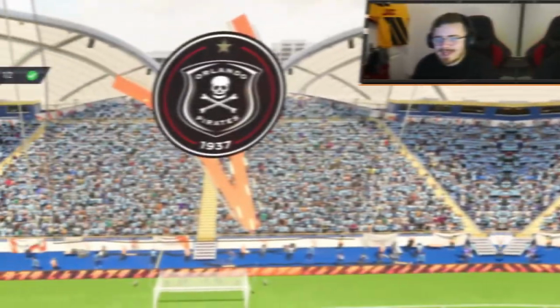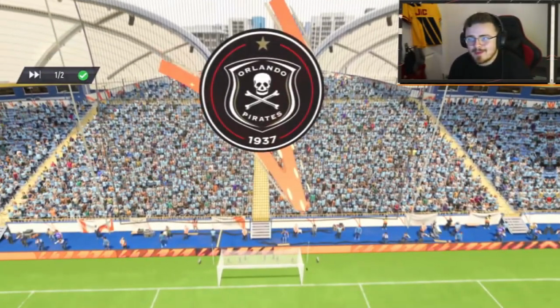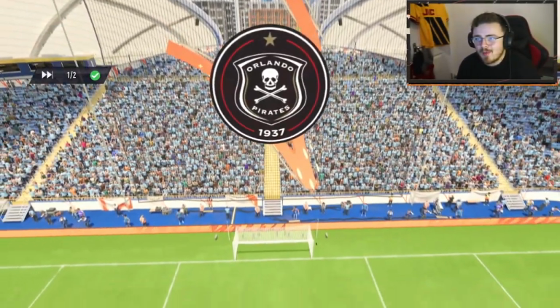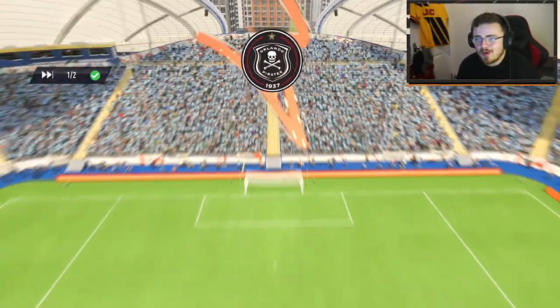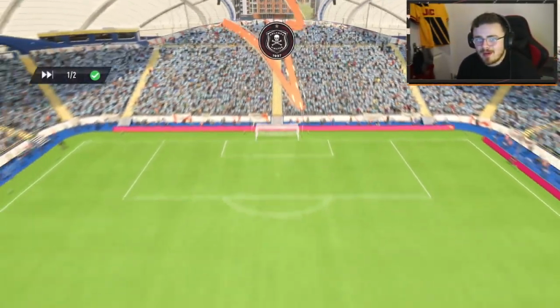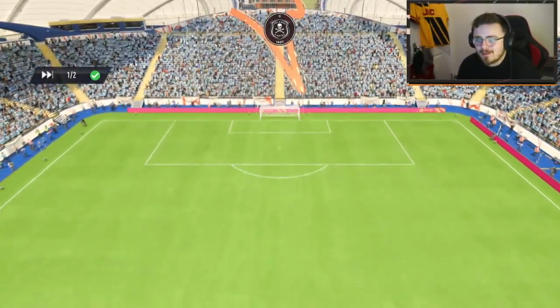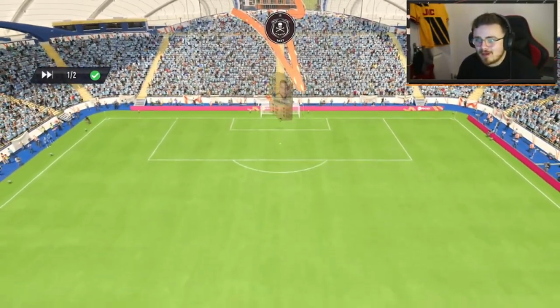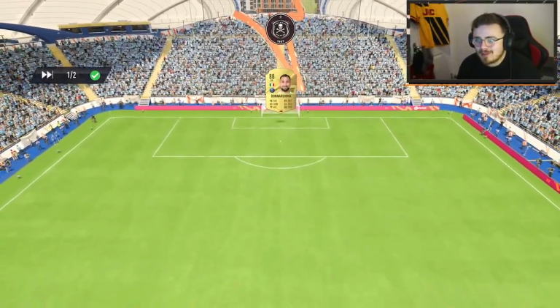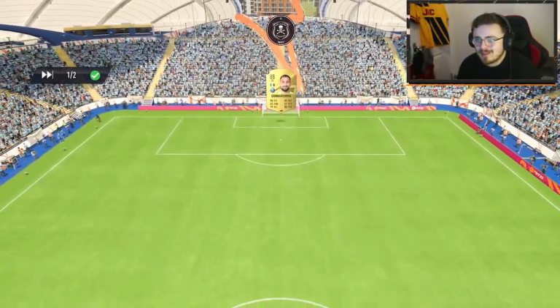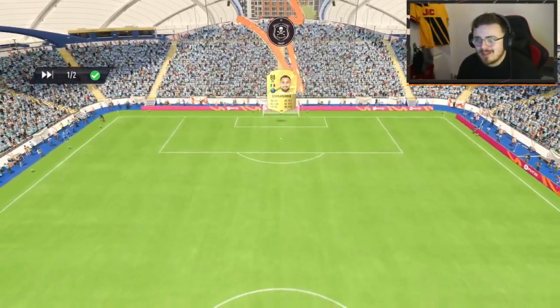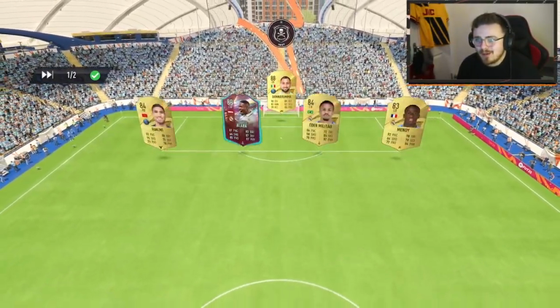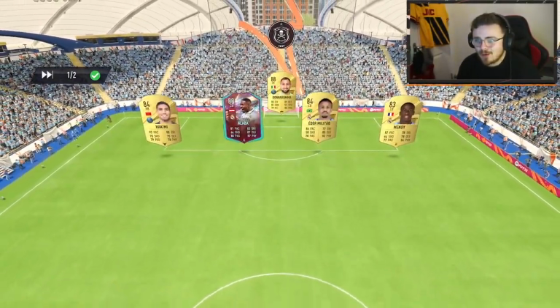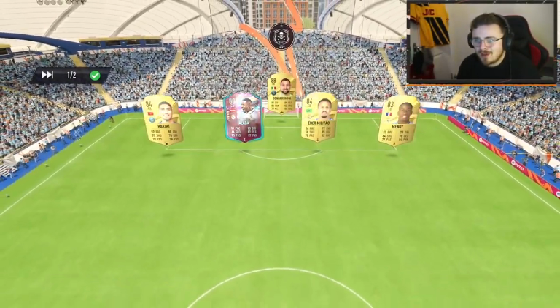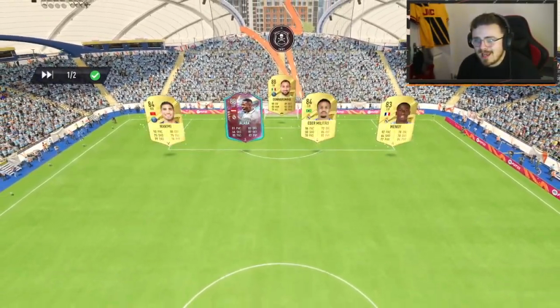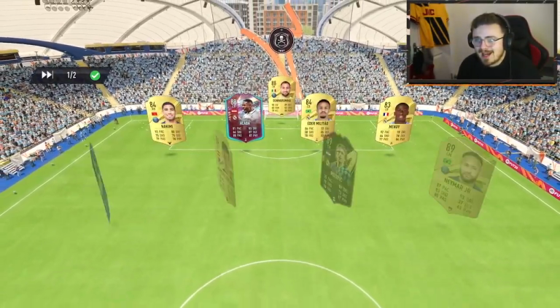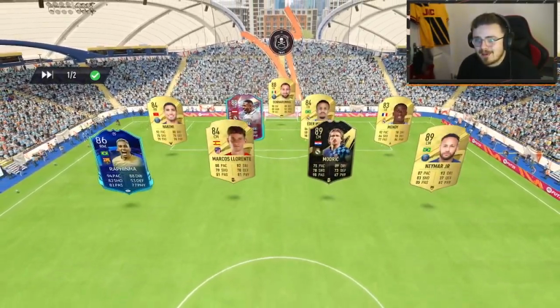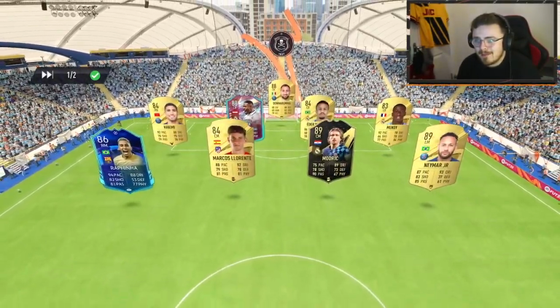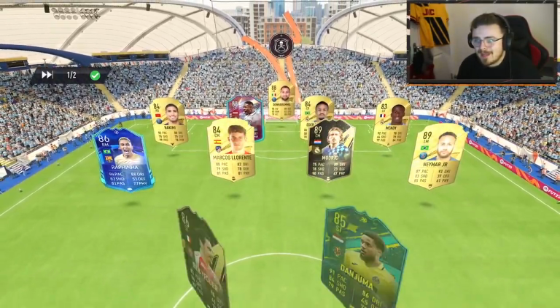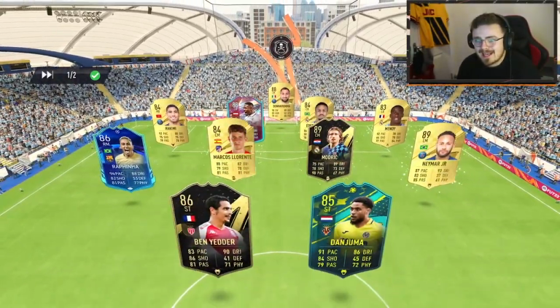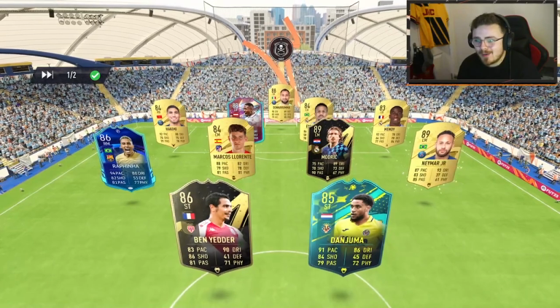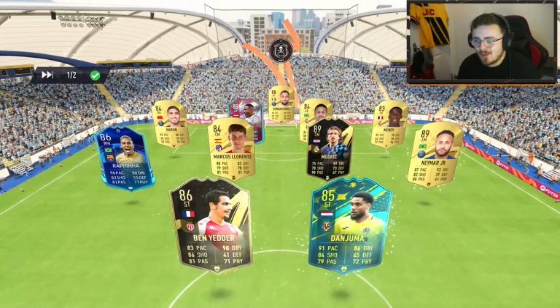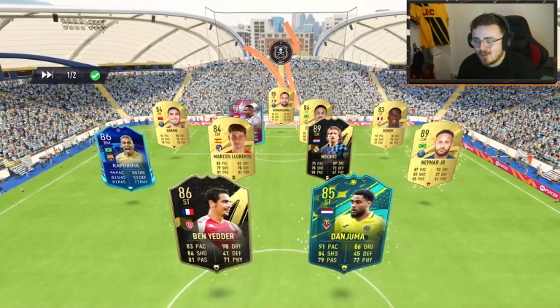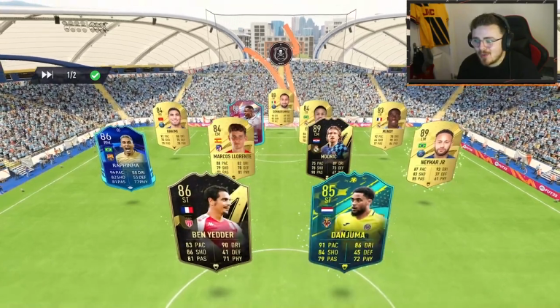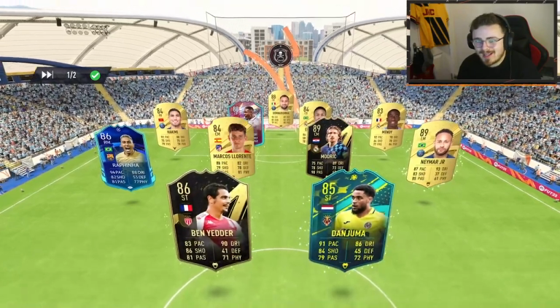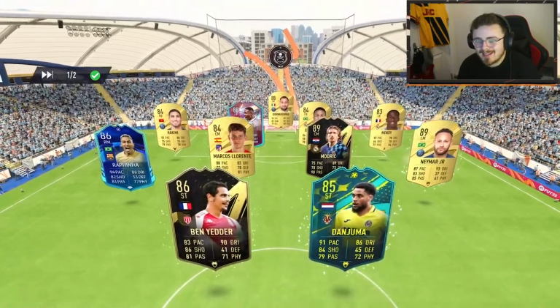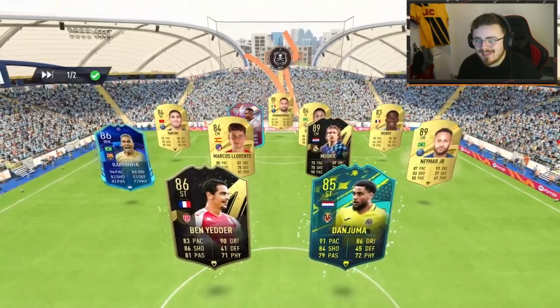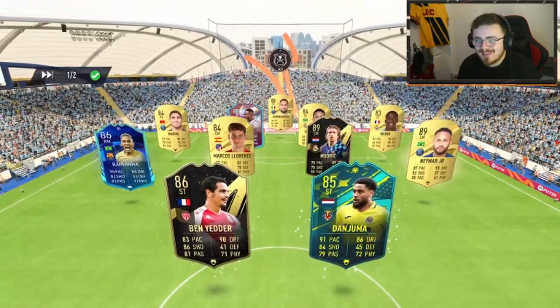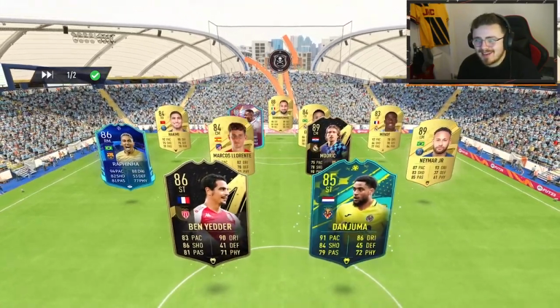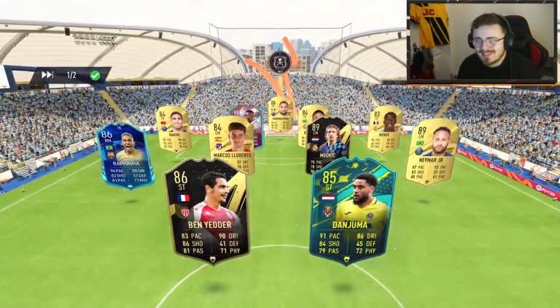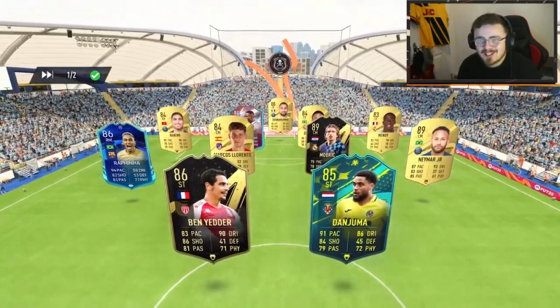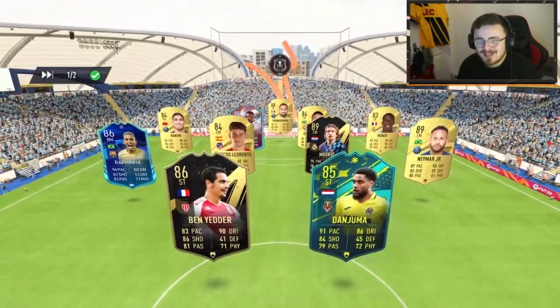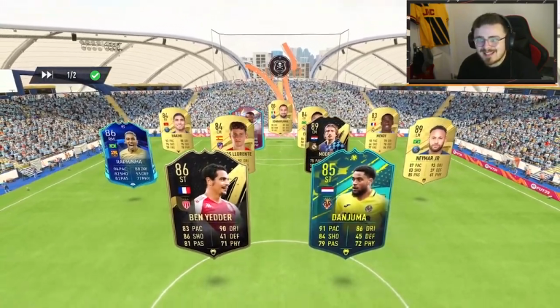Game number one: Orlando Pirates. They've got Donnarumma in goal, Alaba, Militao — it's a decent looking team.